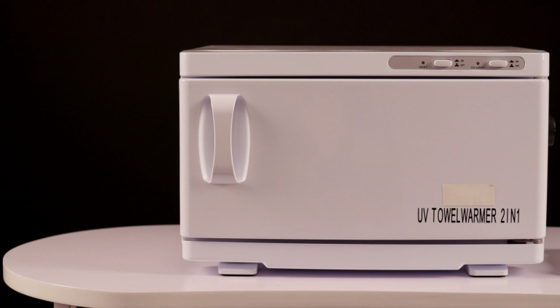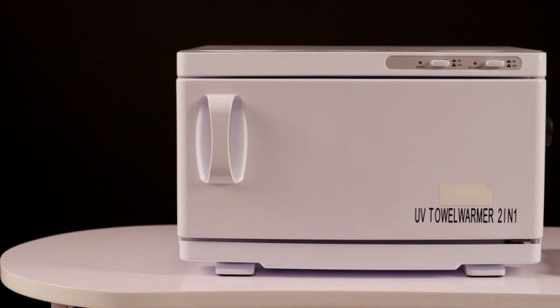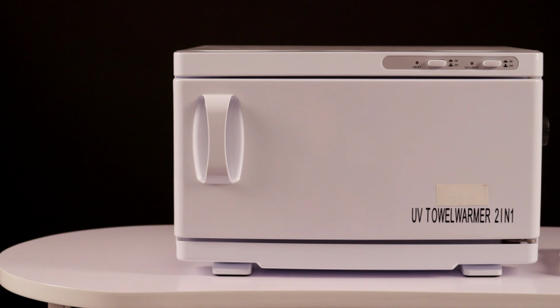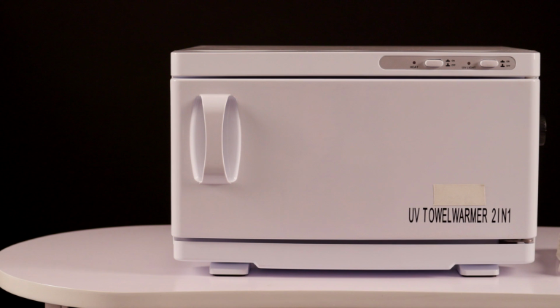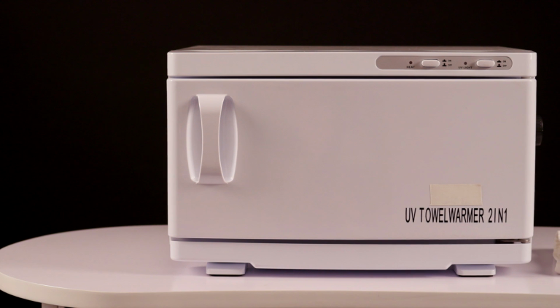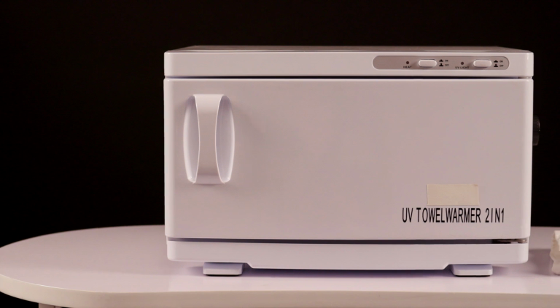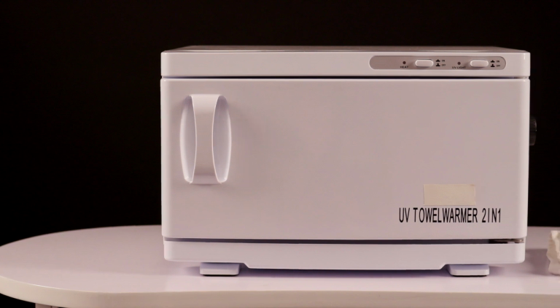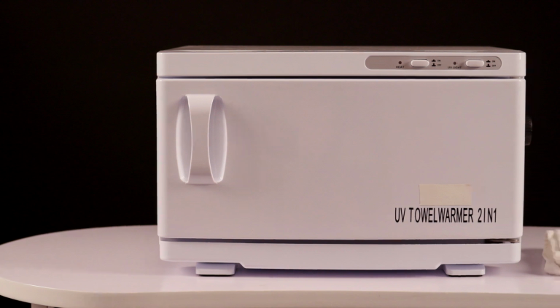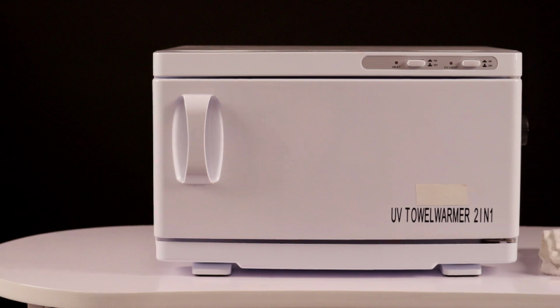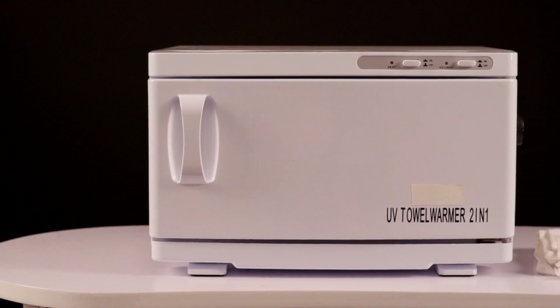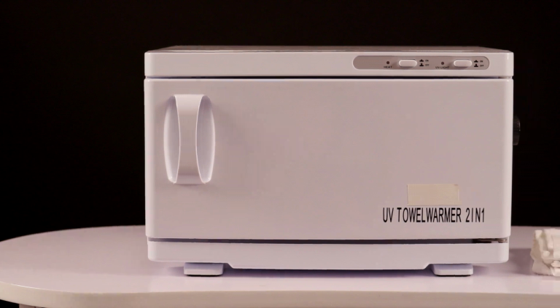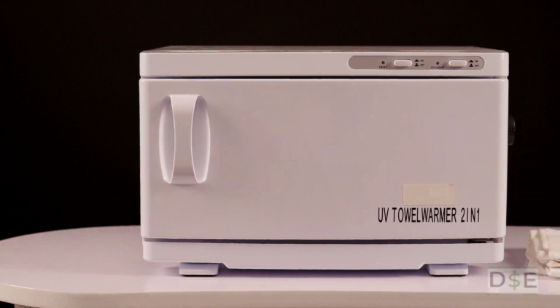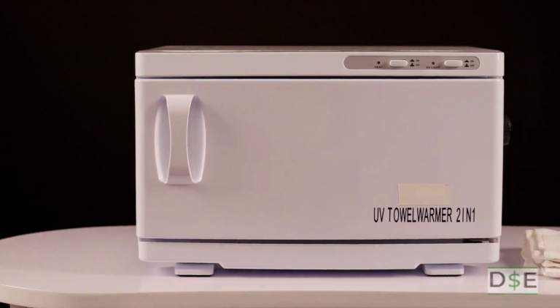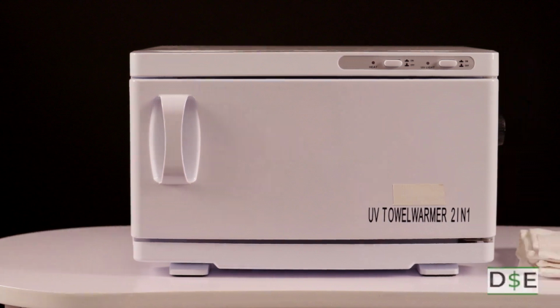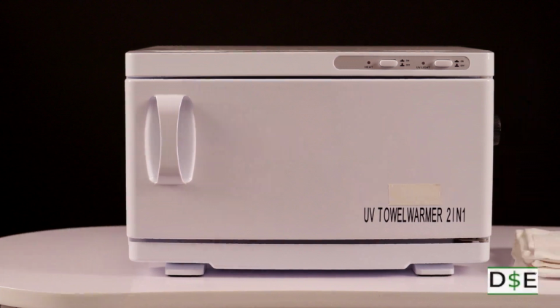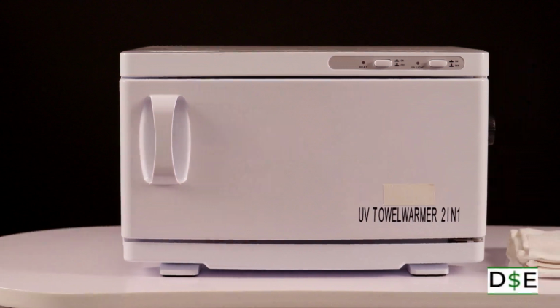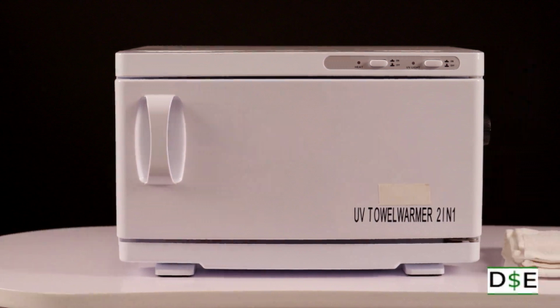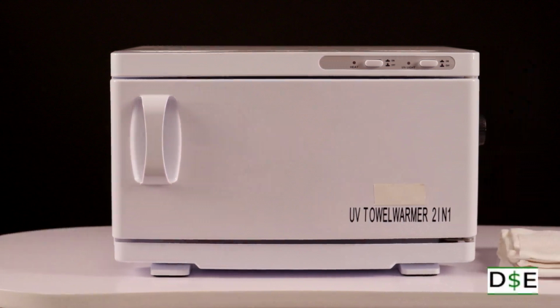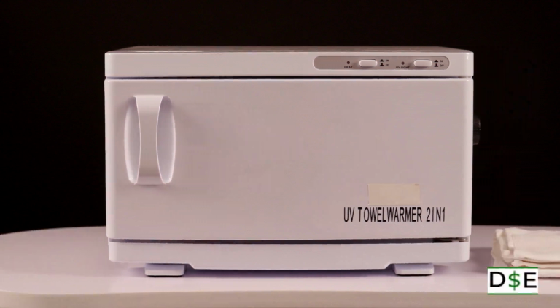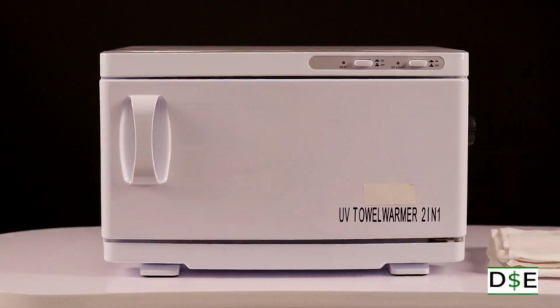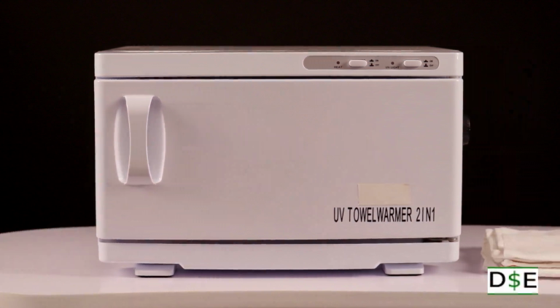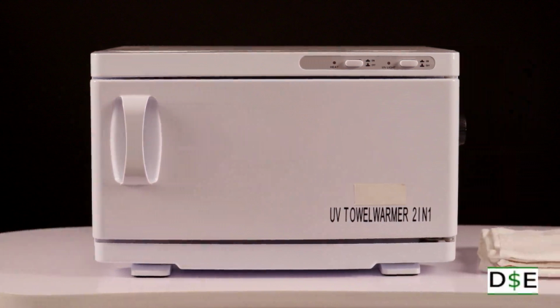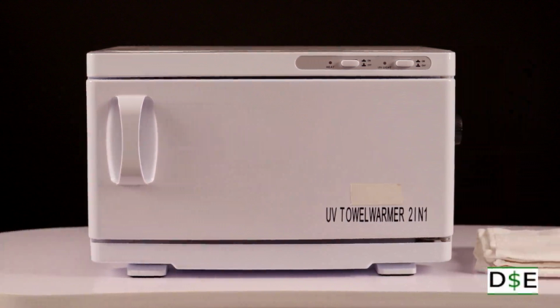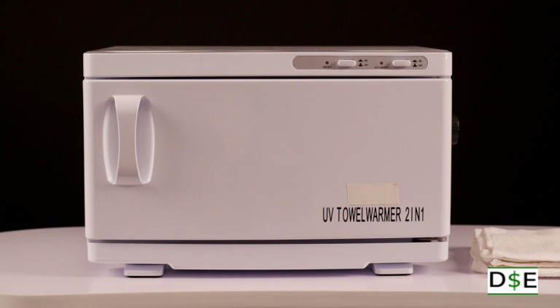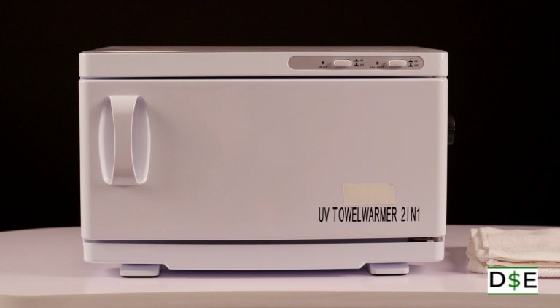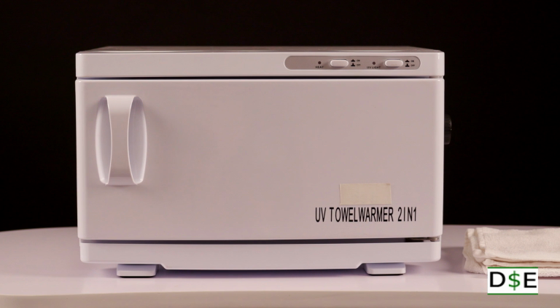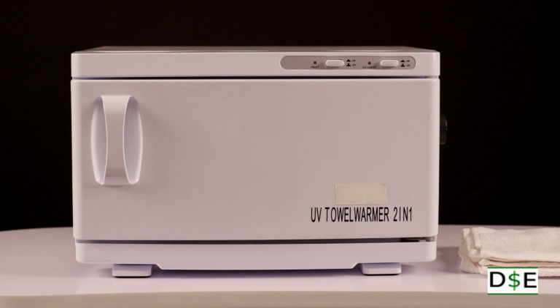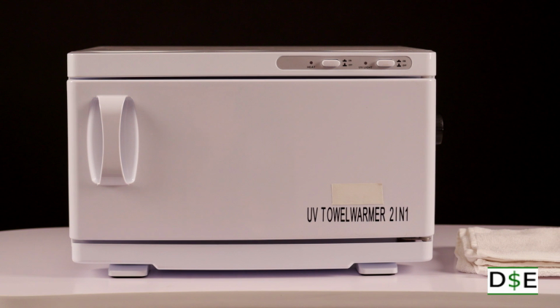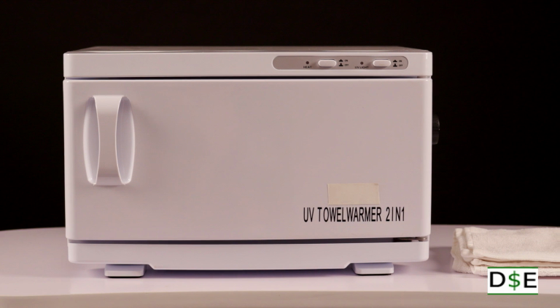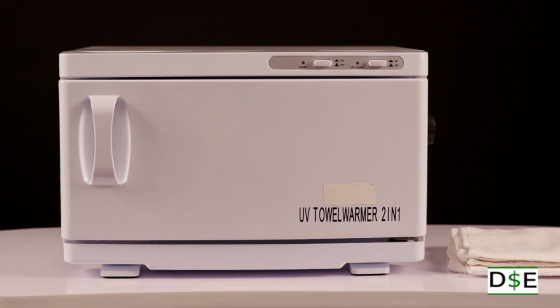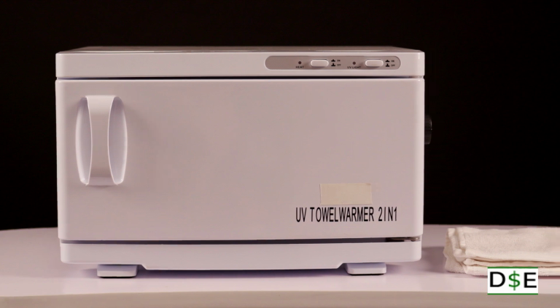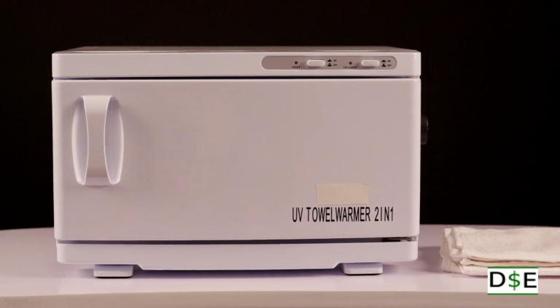This 2-in-1 hot towel and UV sterilizer combo offers a compact and space-saving design.